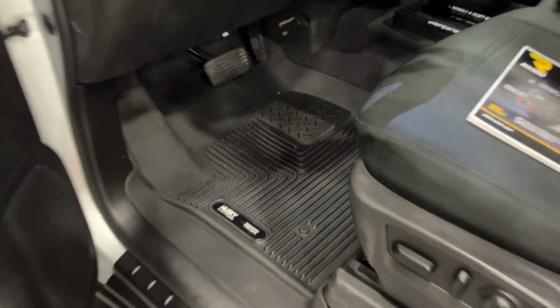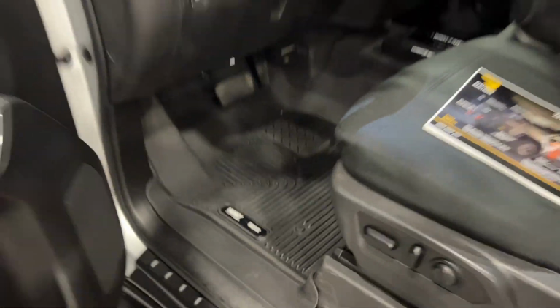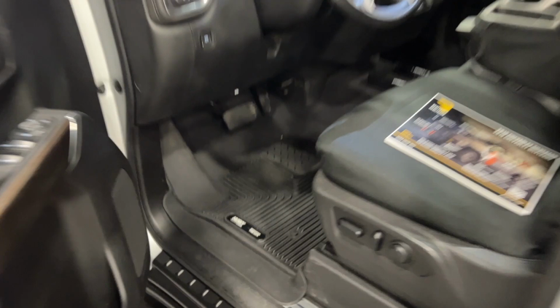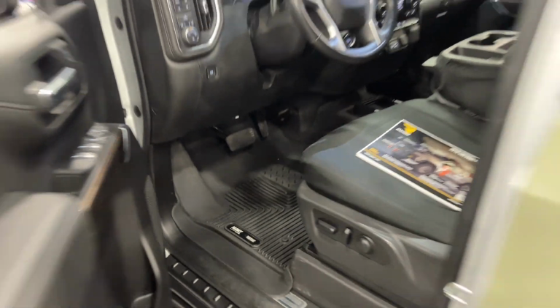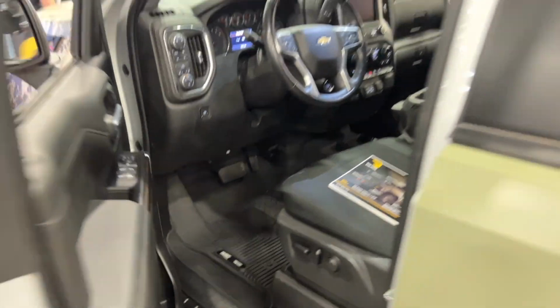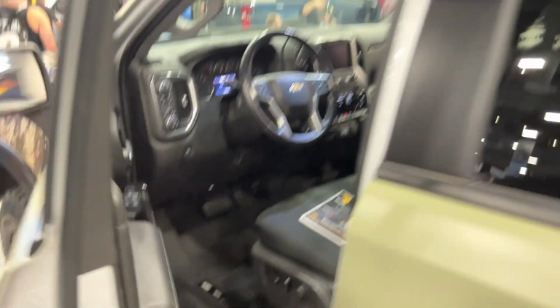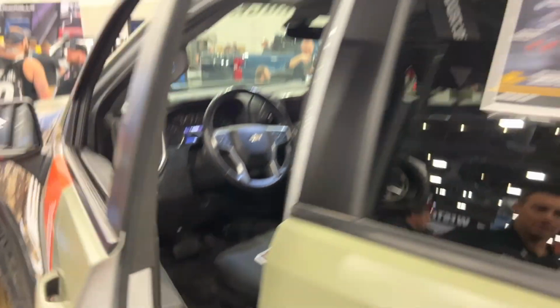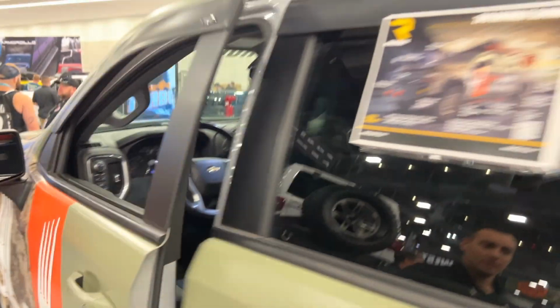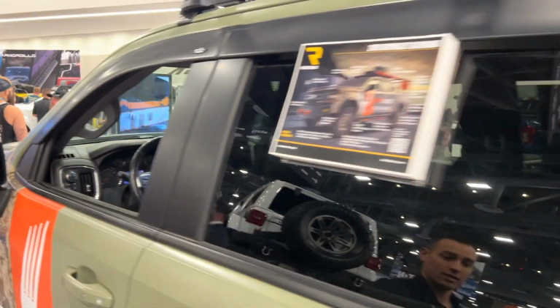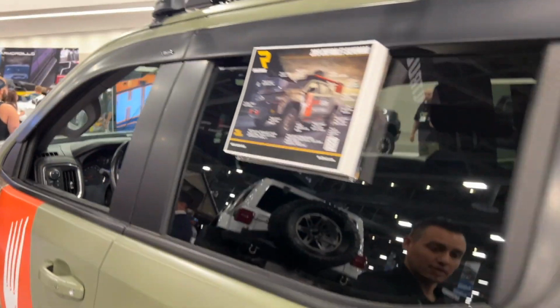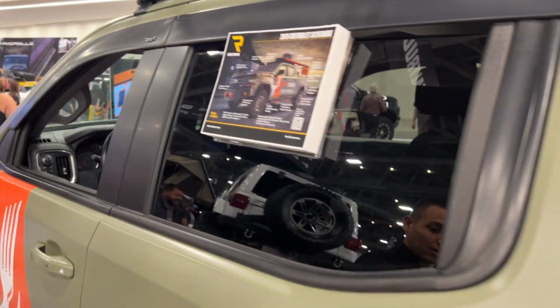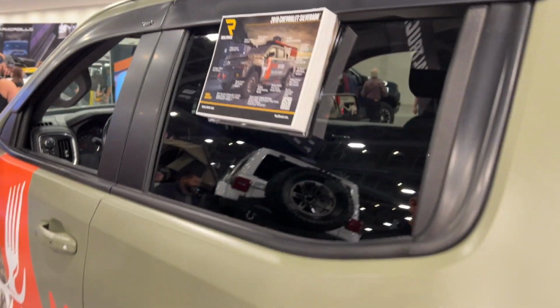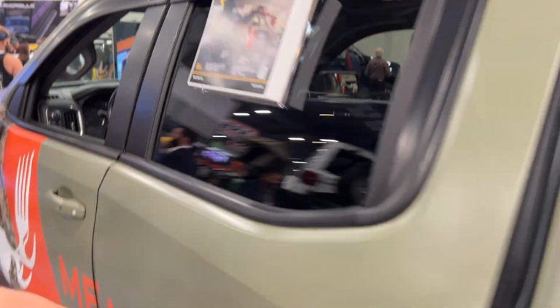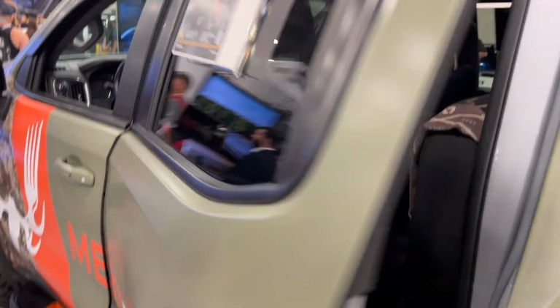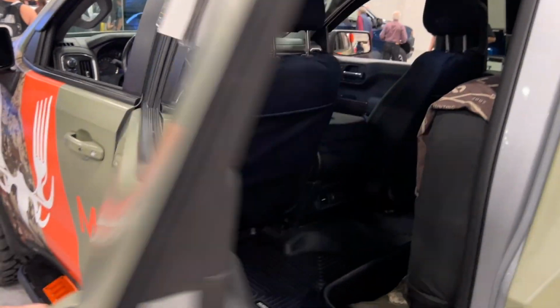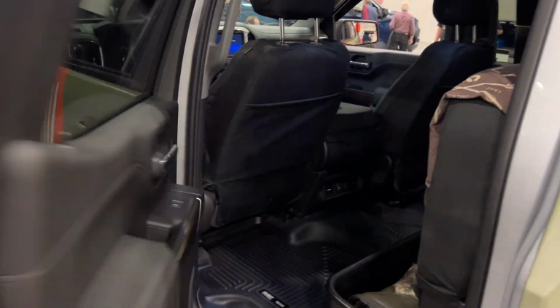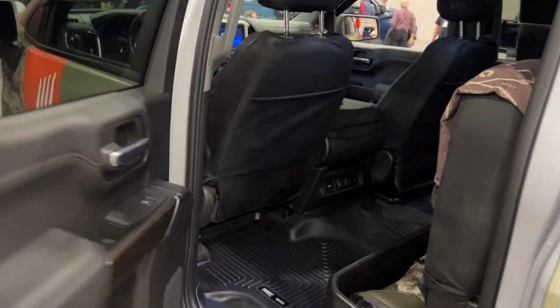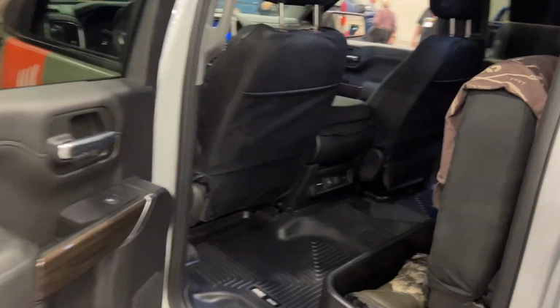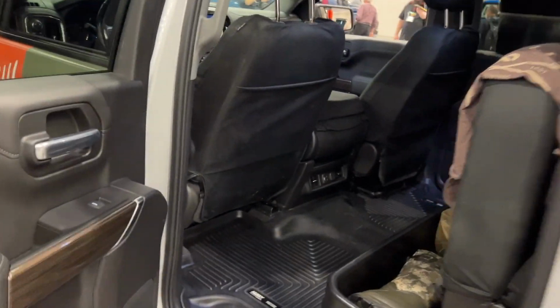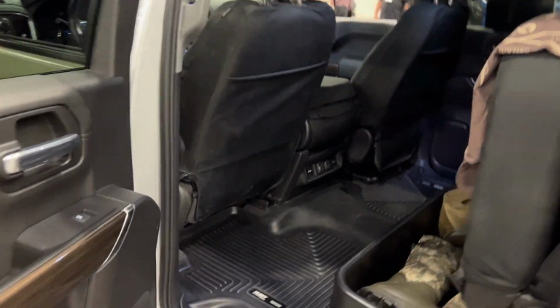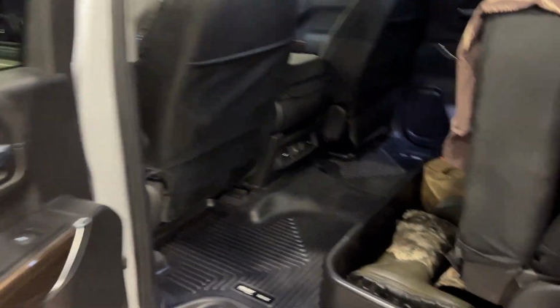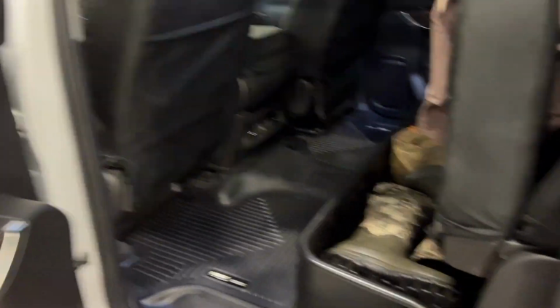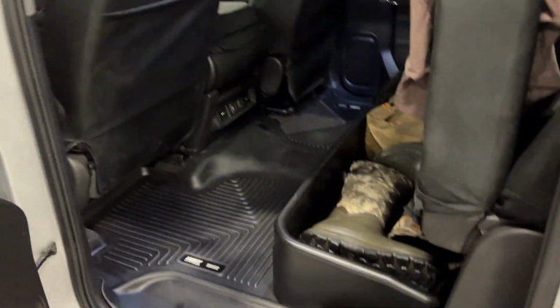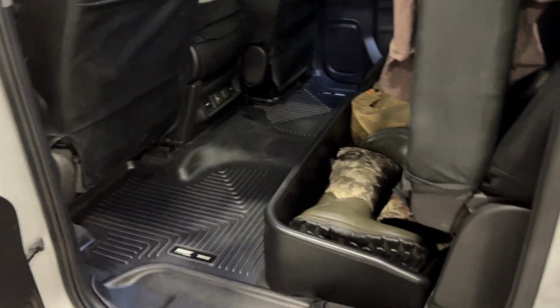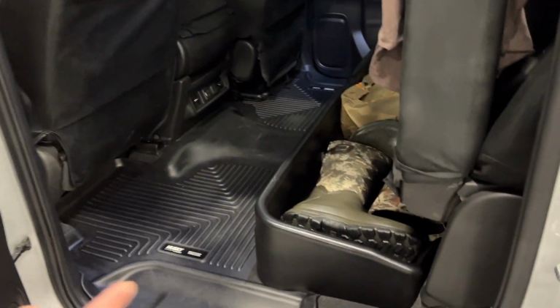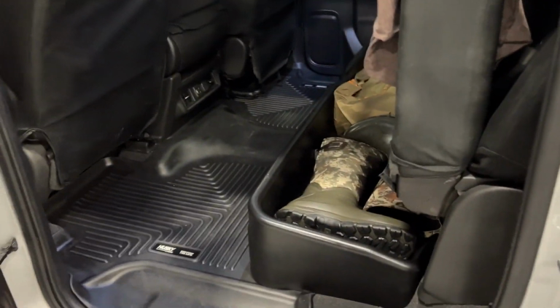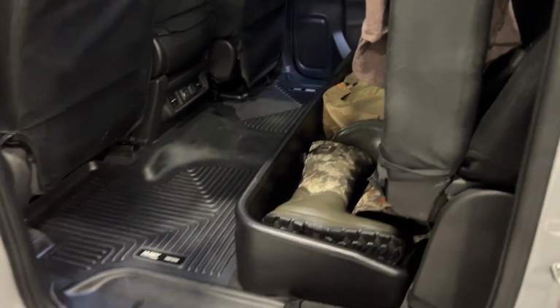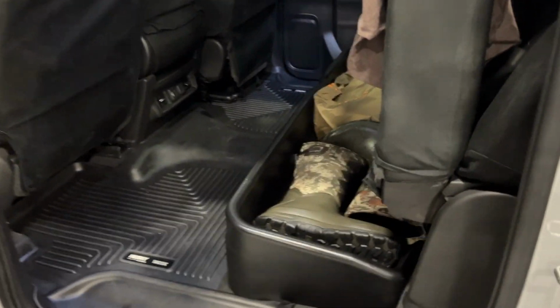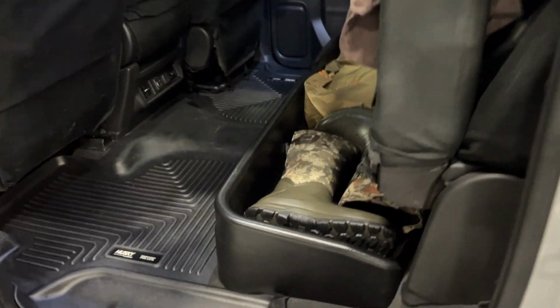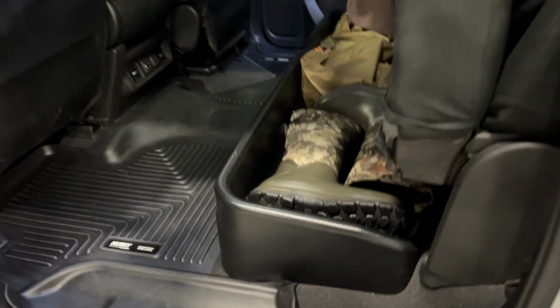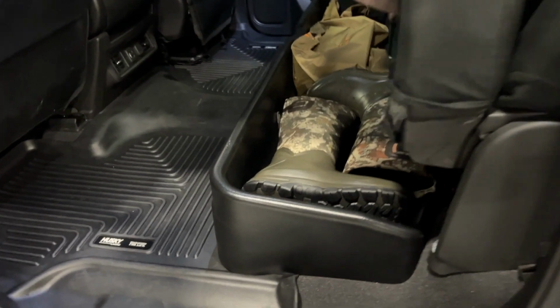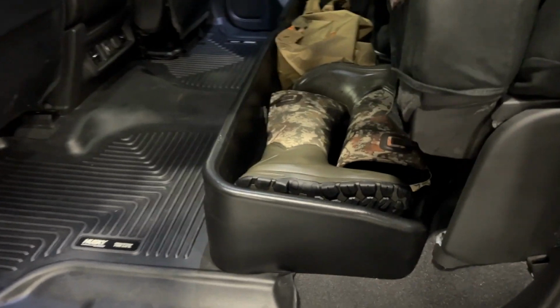On the back seat, there's more of the Husky X-Act Contour mats as well as the Husky Liners gearbox.